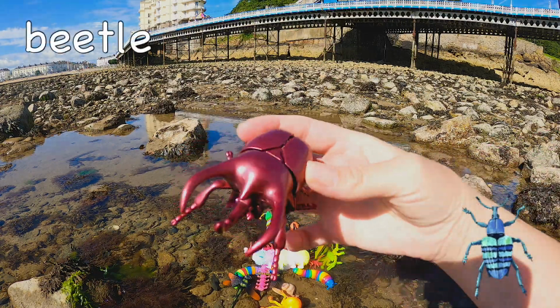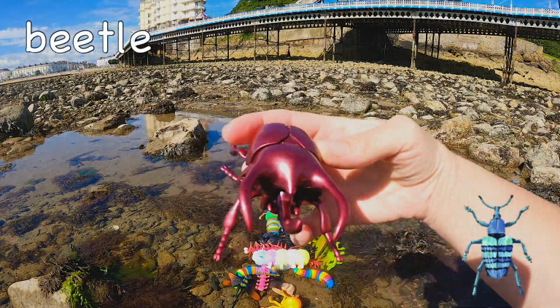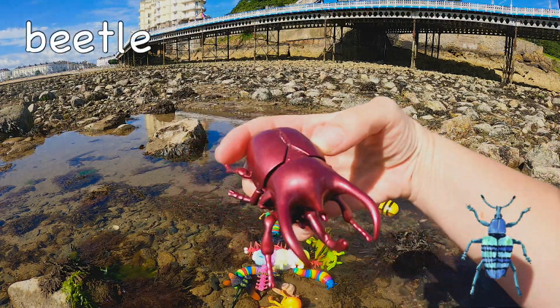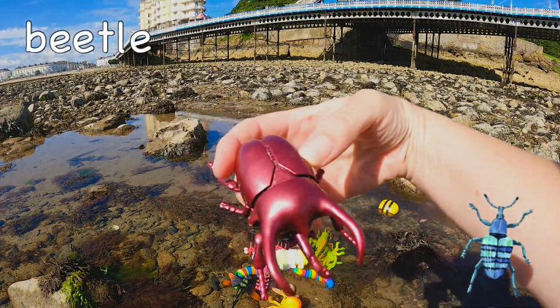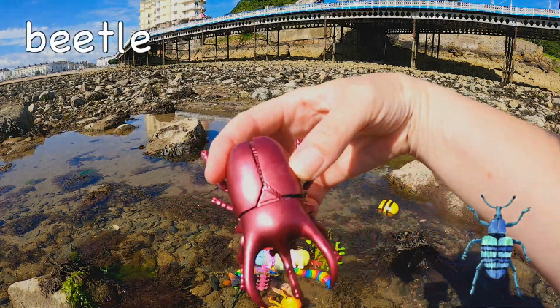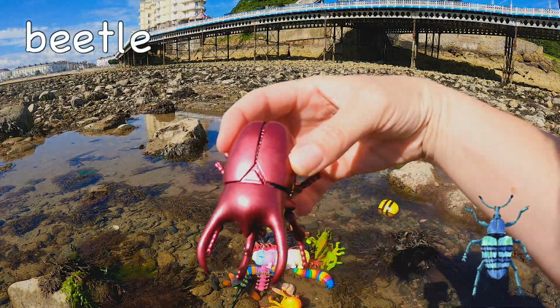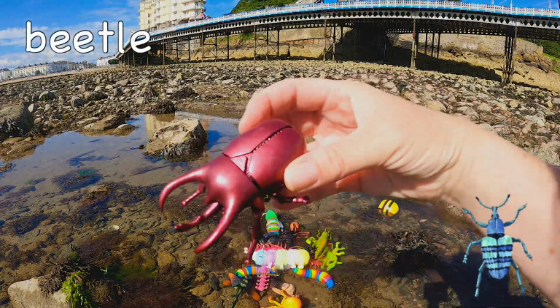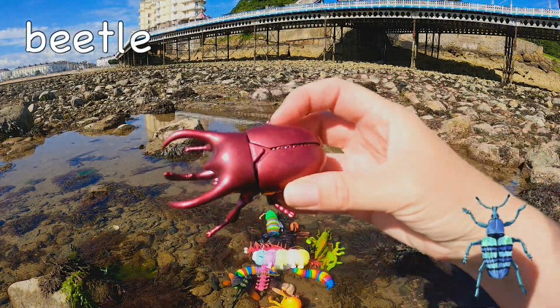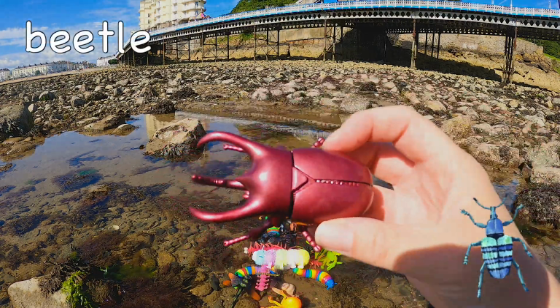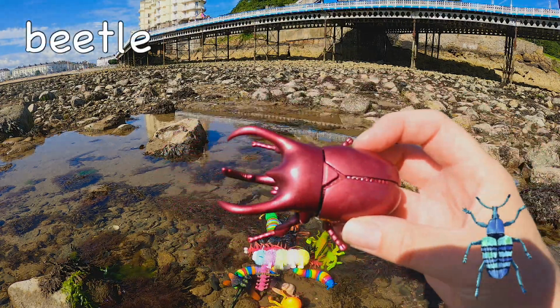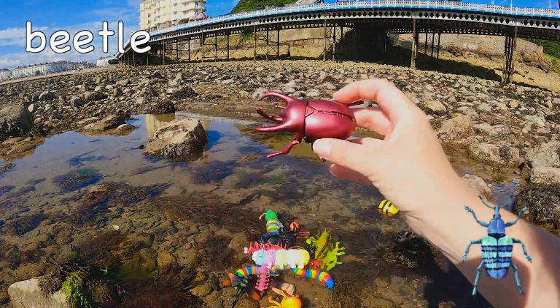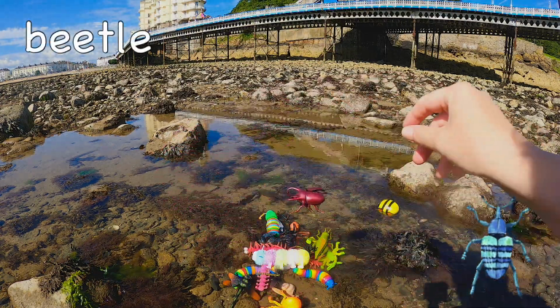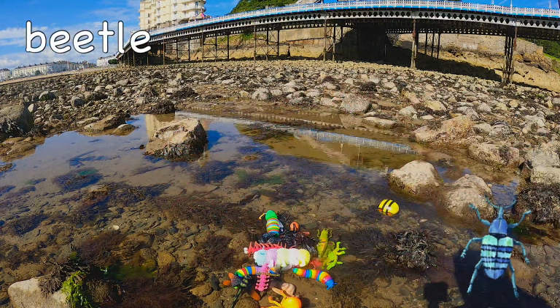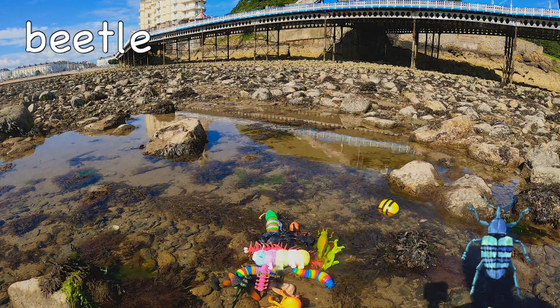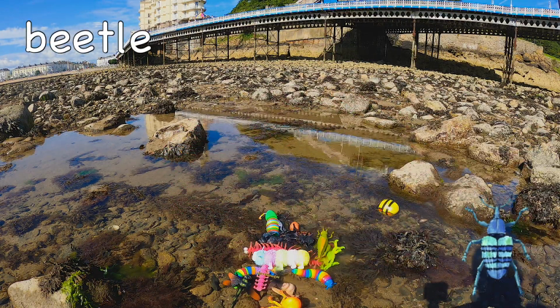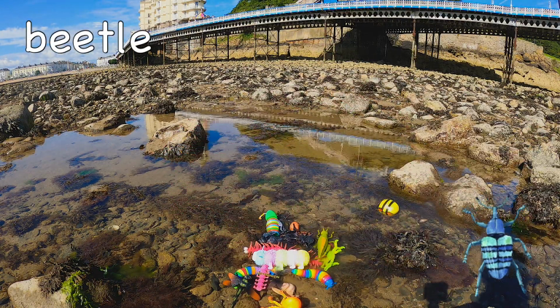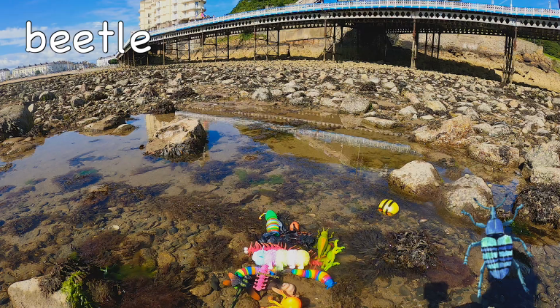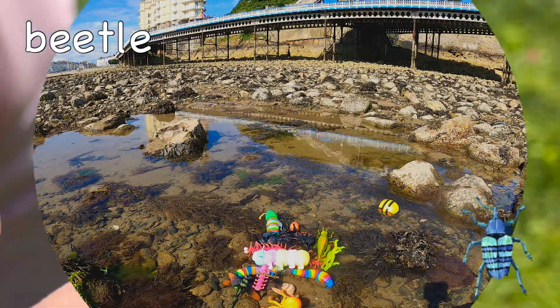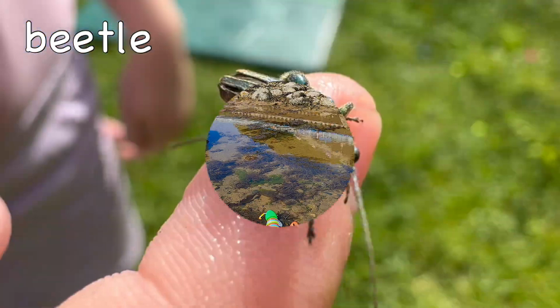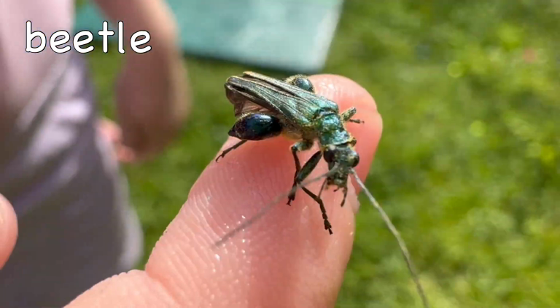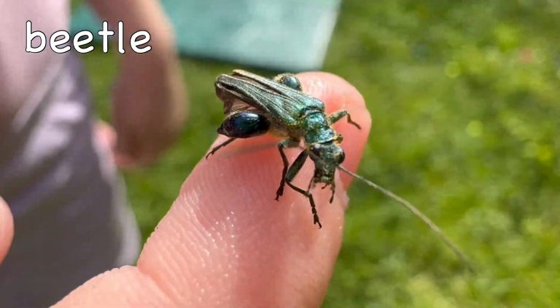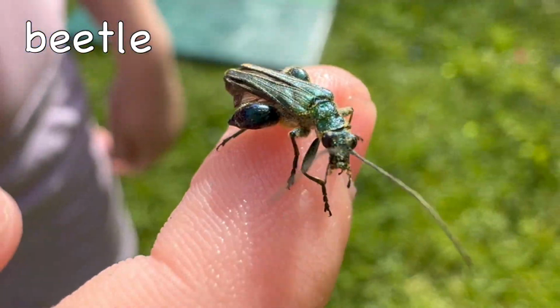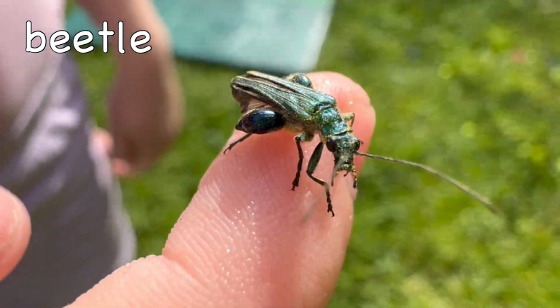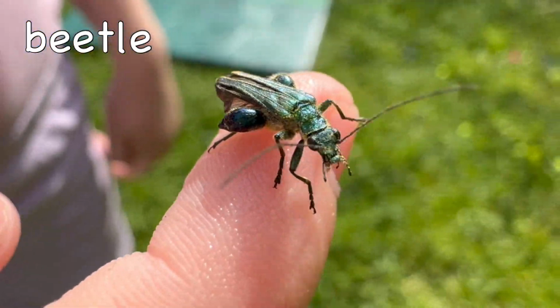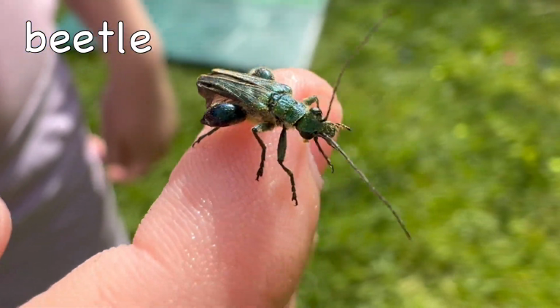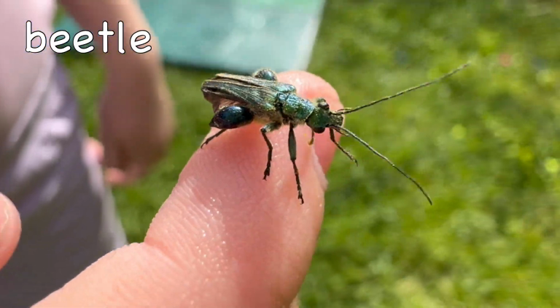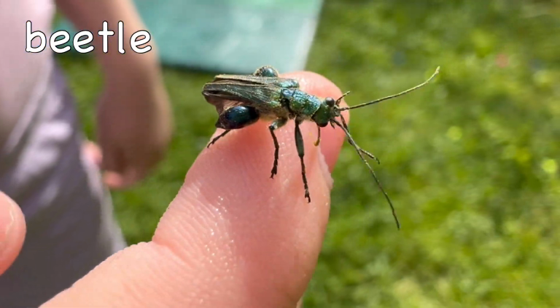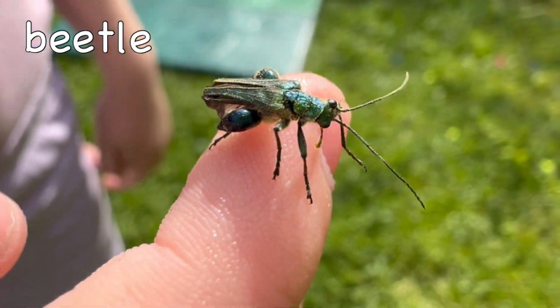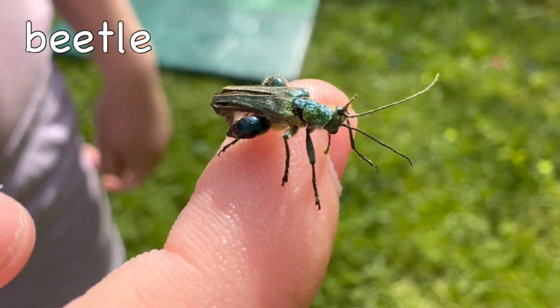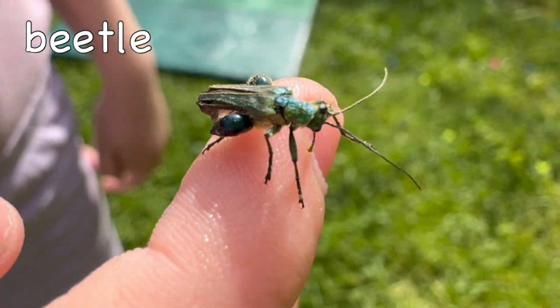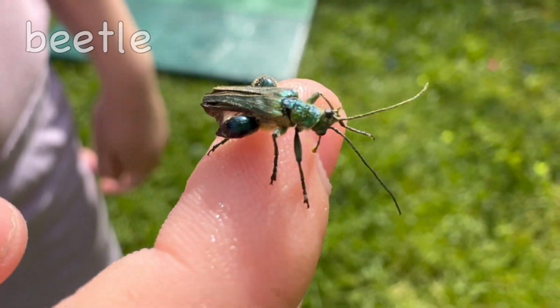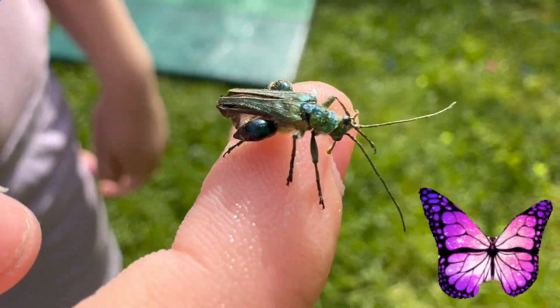Beetle! Stag beetles can grow to between 3.5 to 7.5 centimeters long.